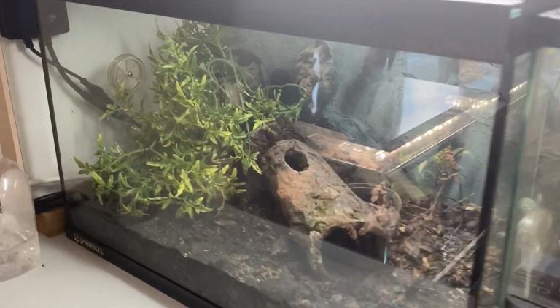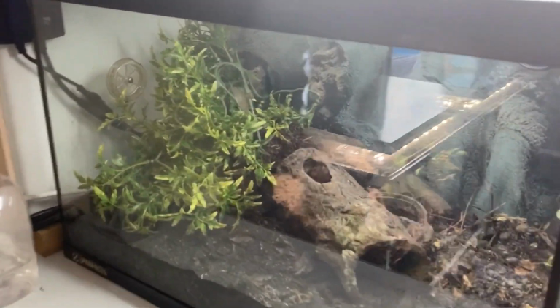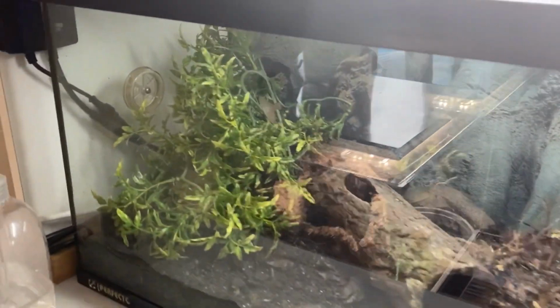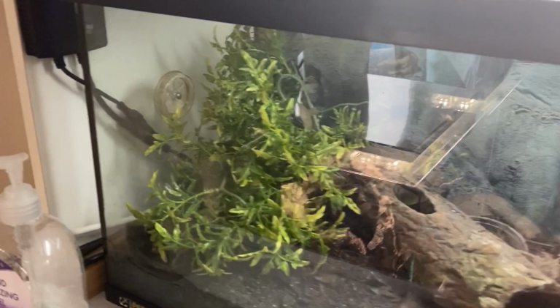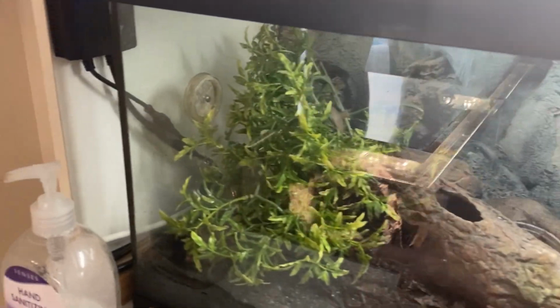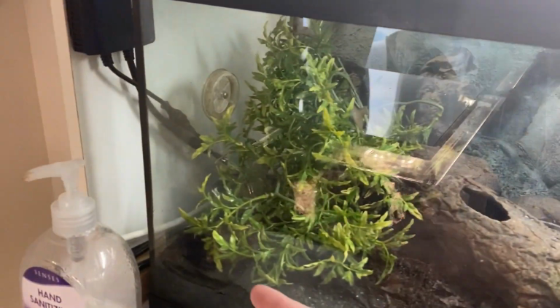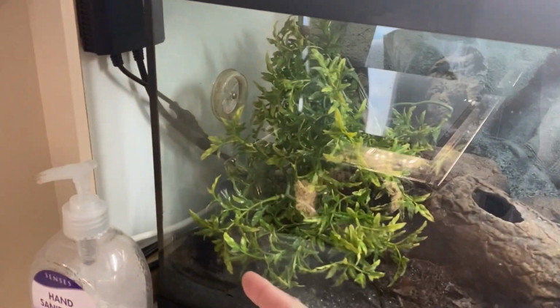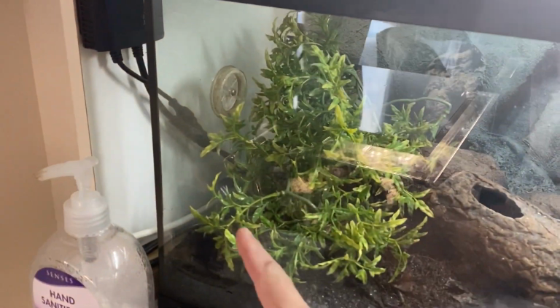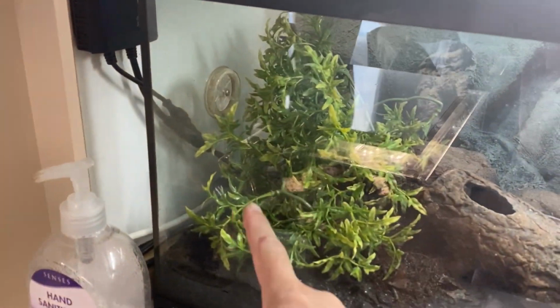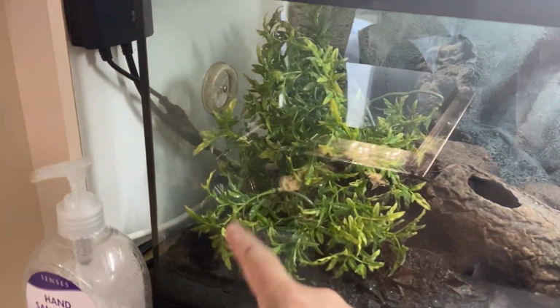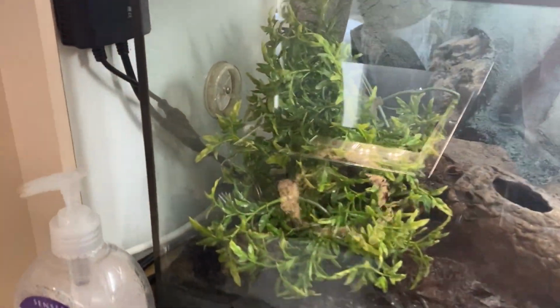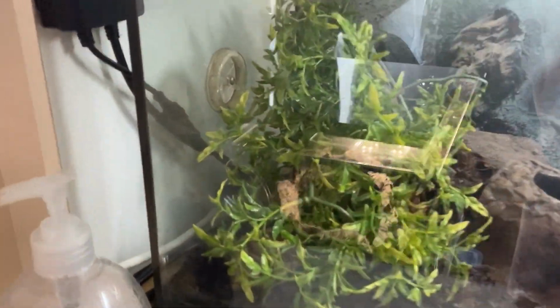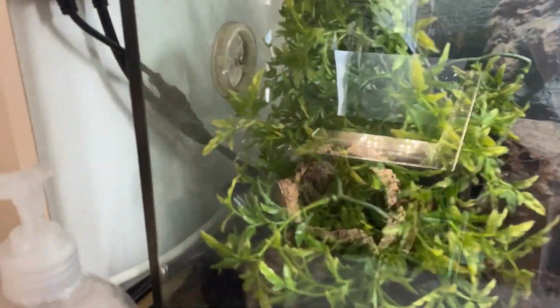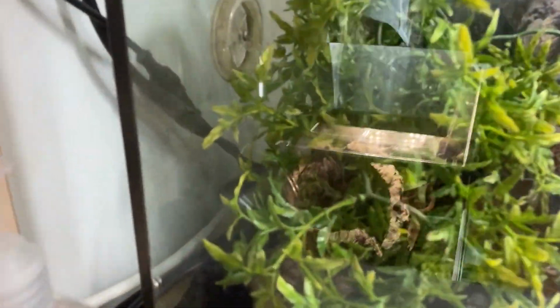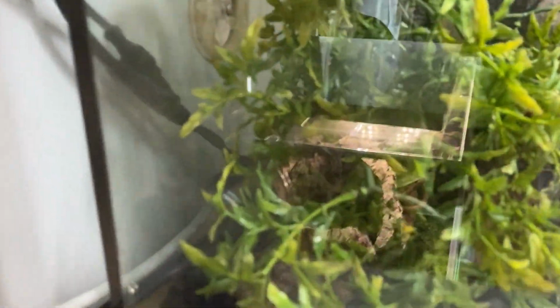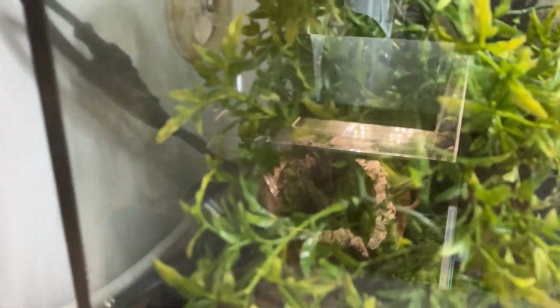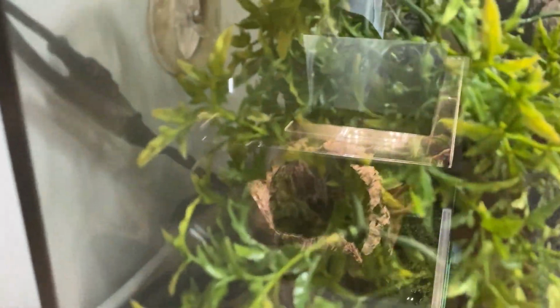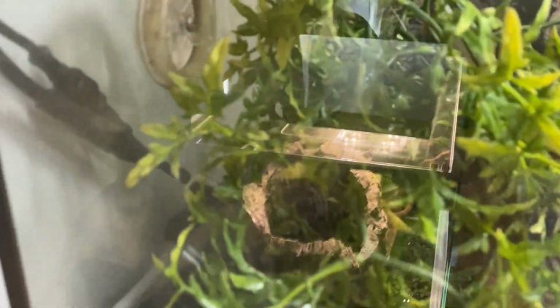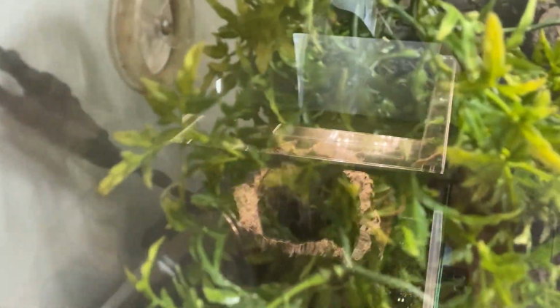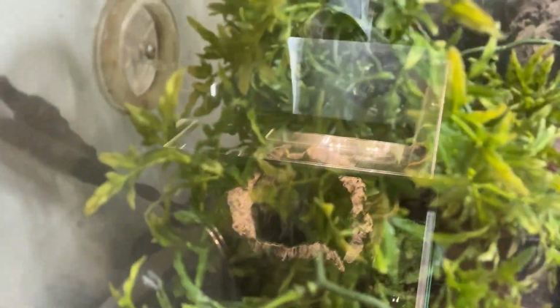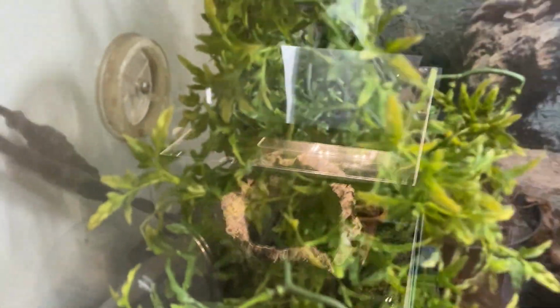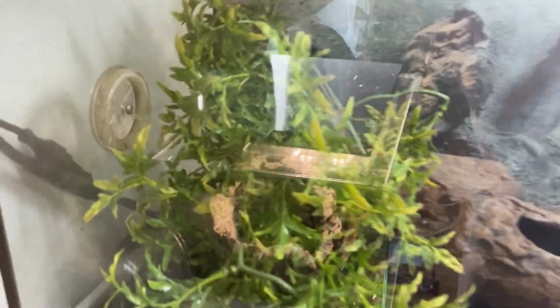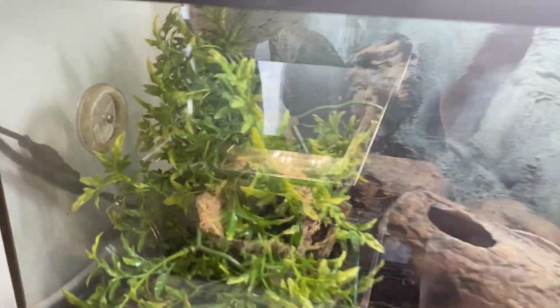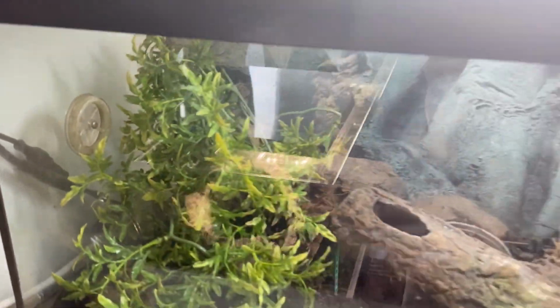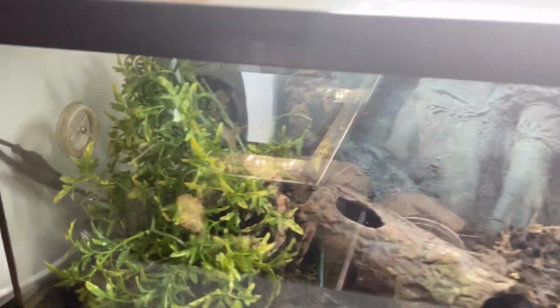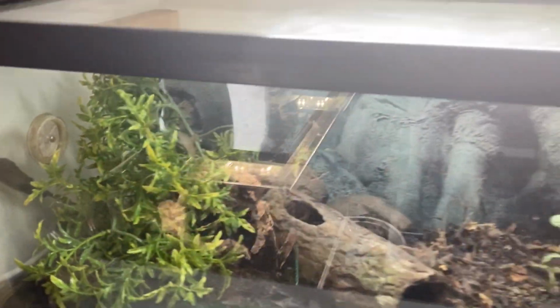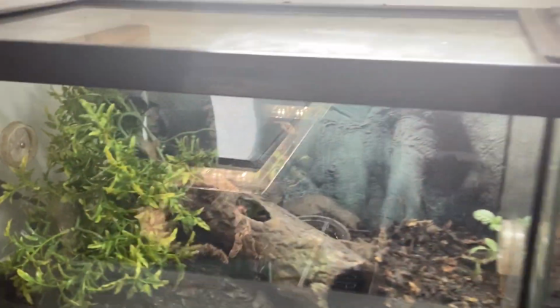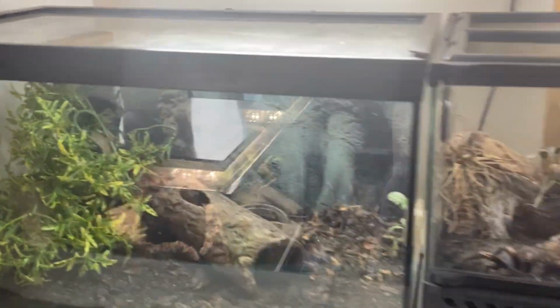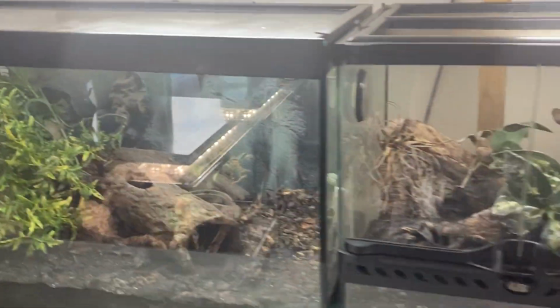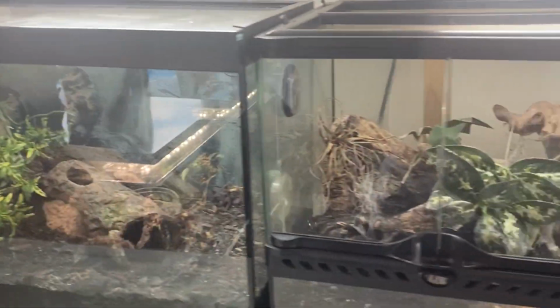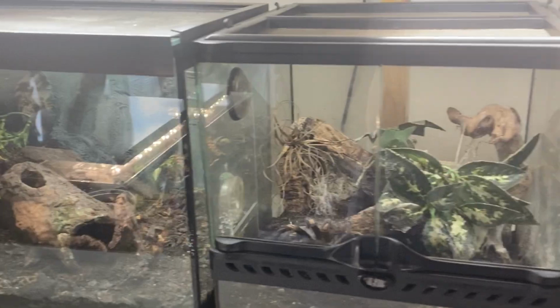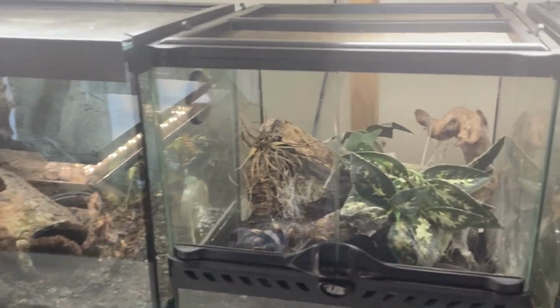The Theraphosa blondi that's in here is probably due a shed. It's really fat, so I expect that should be soon.